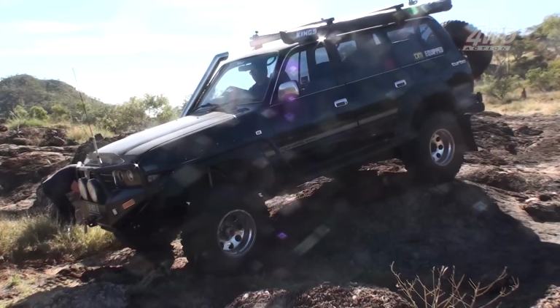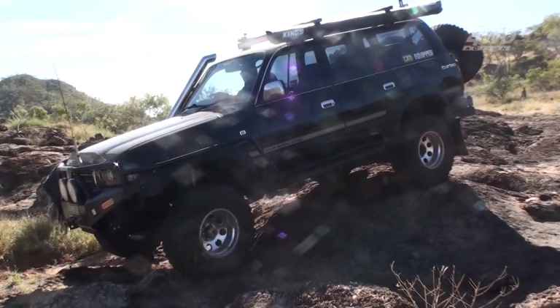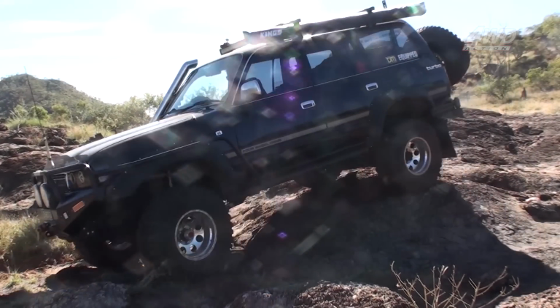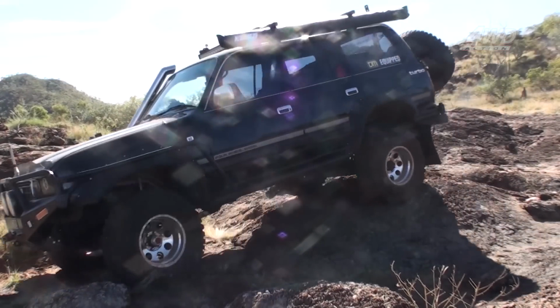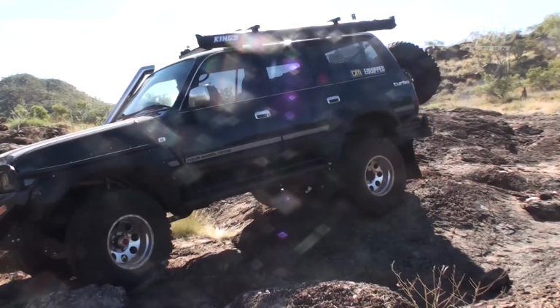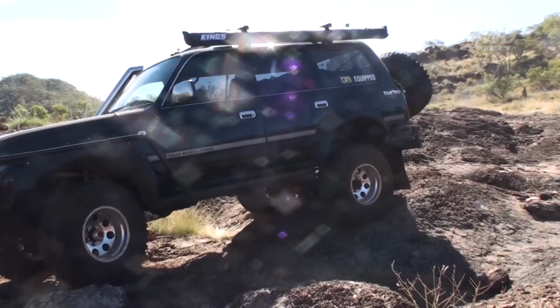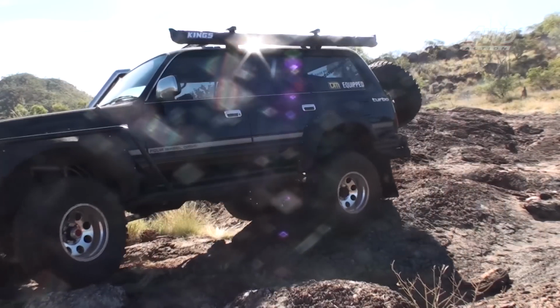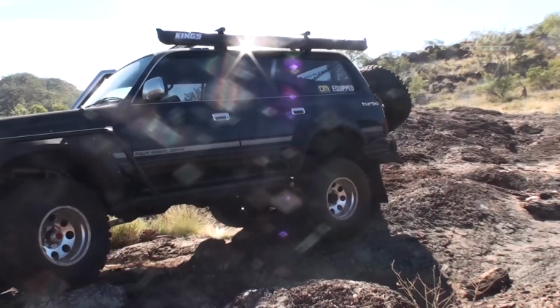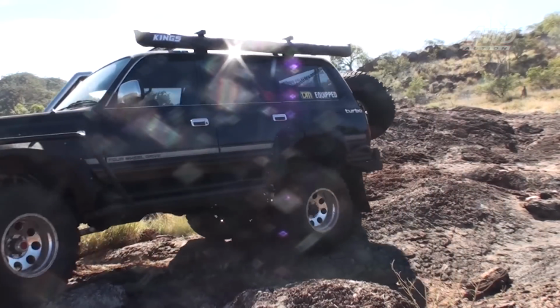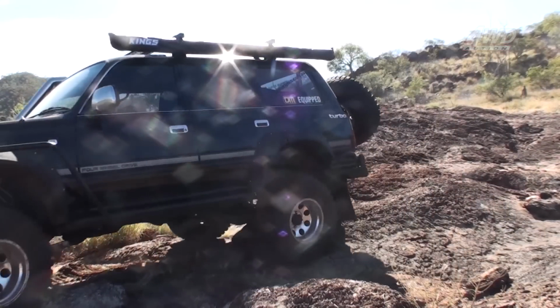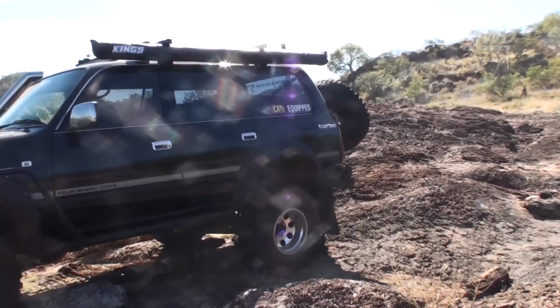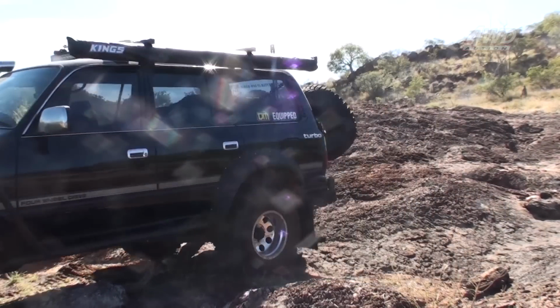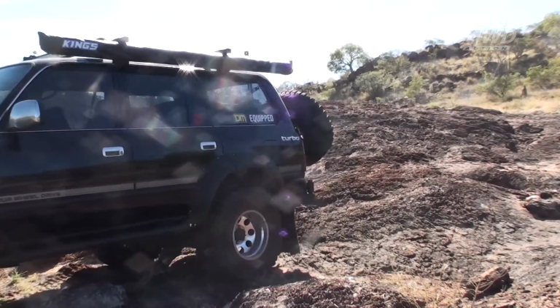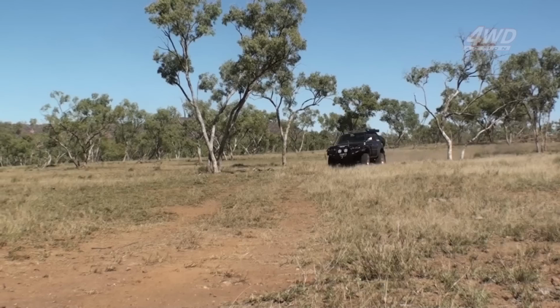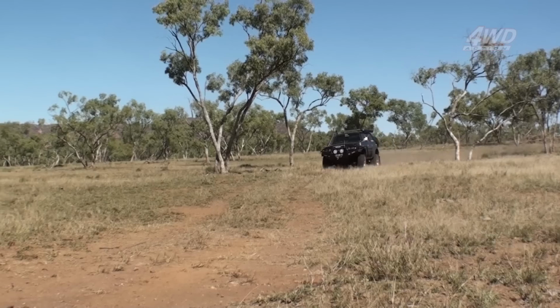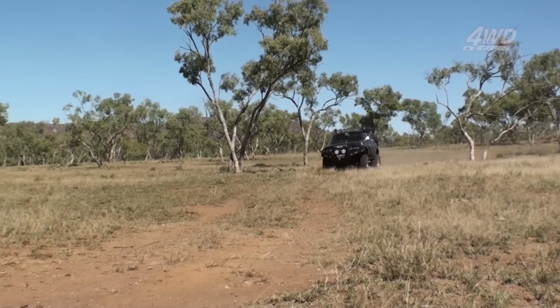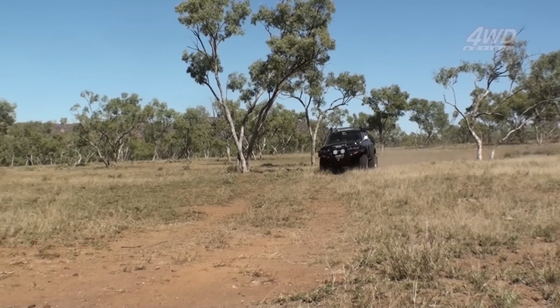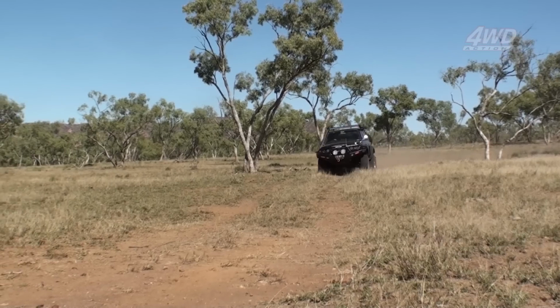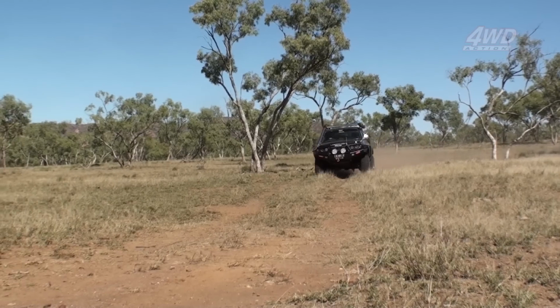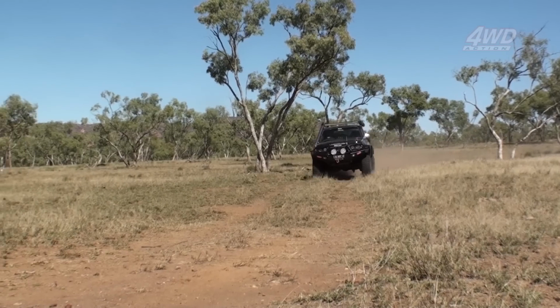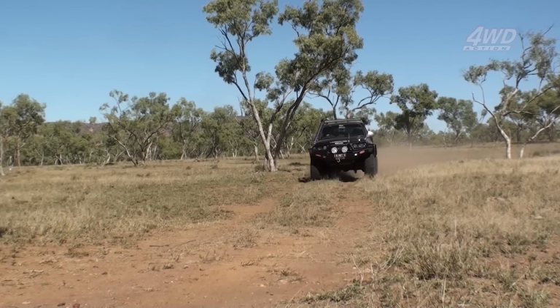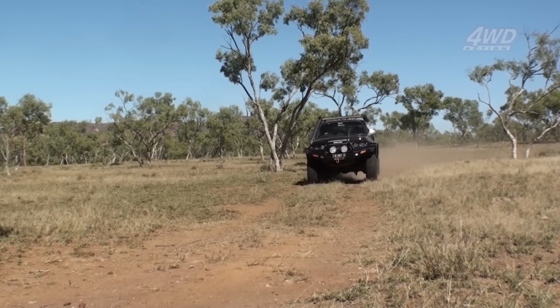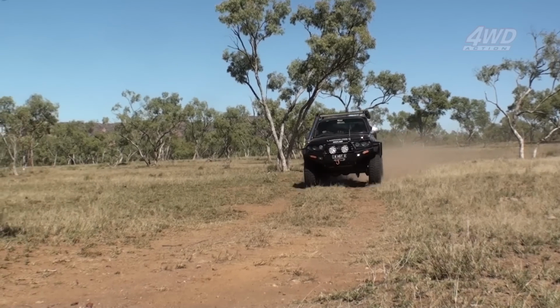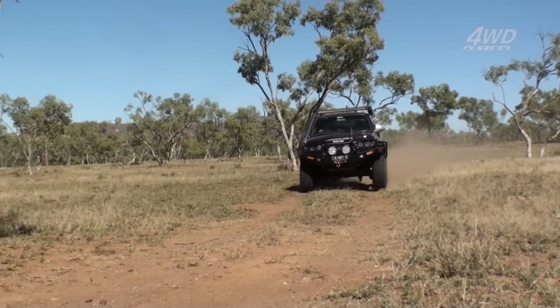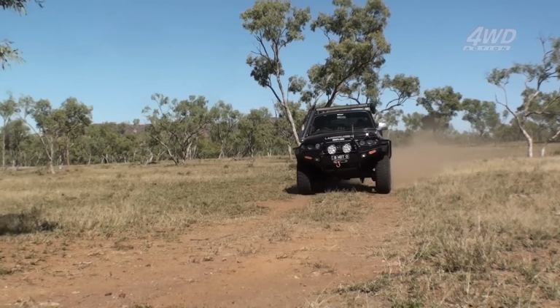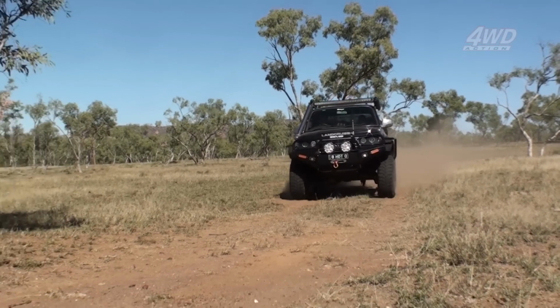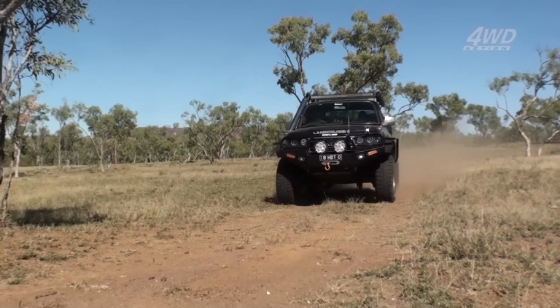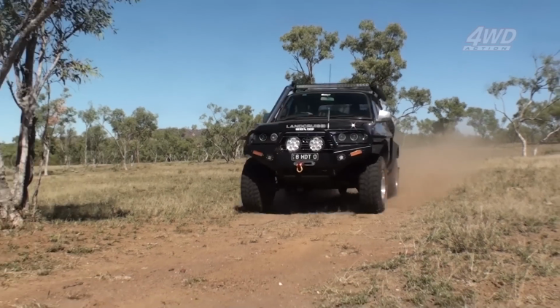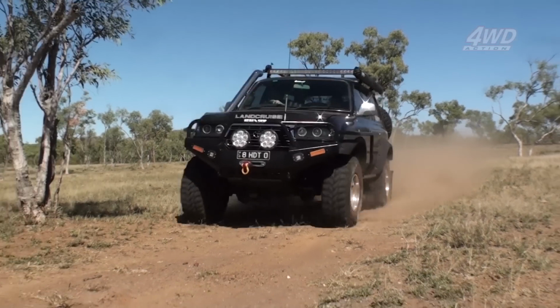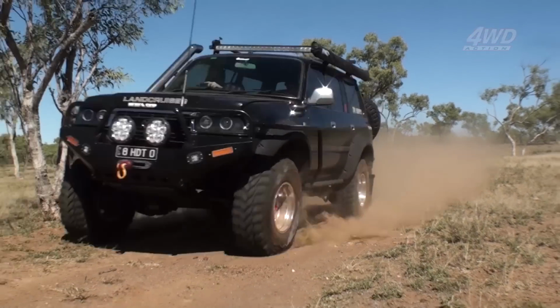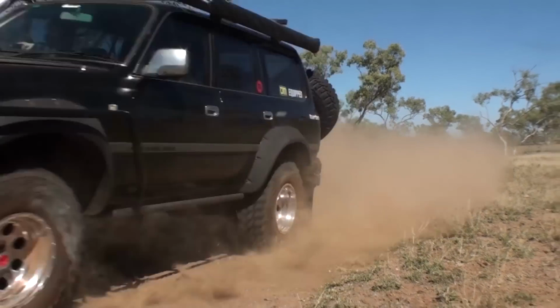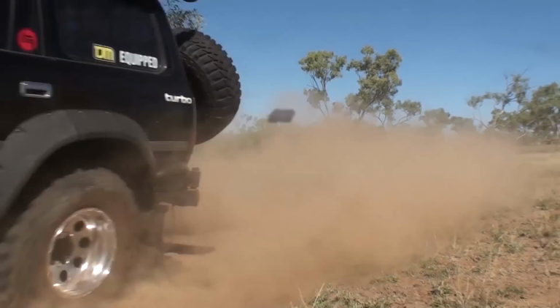If you want to know more about this slick 80 Series, make sure you read Breno's article in this issue of 4WD Action.